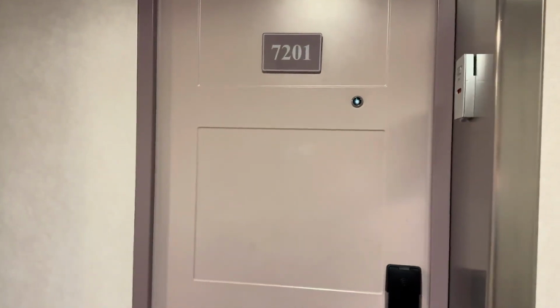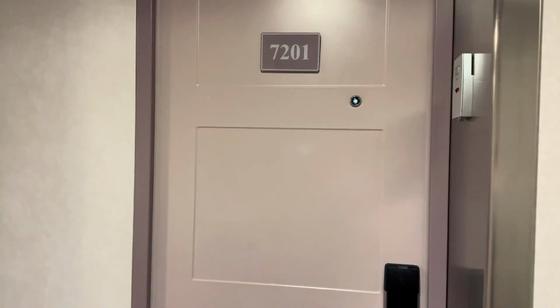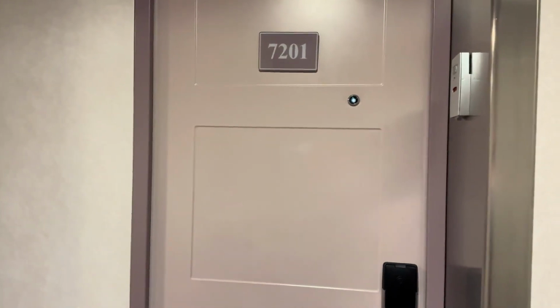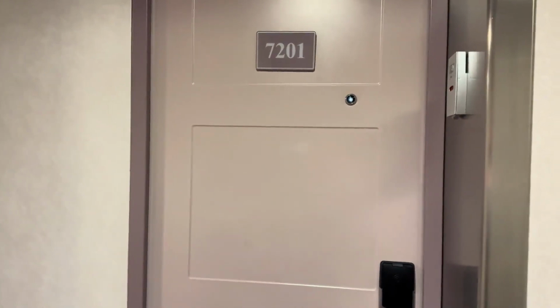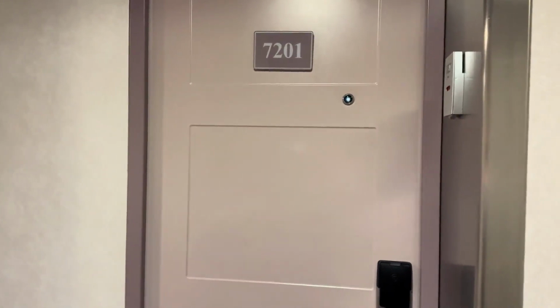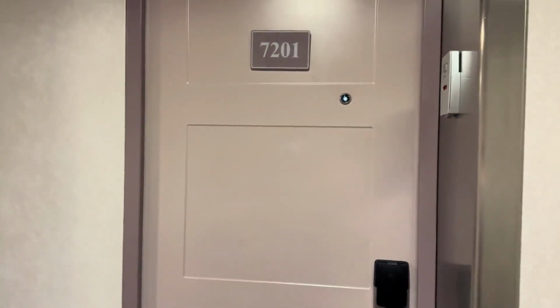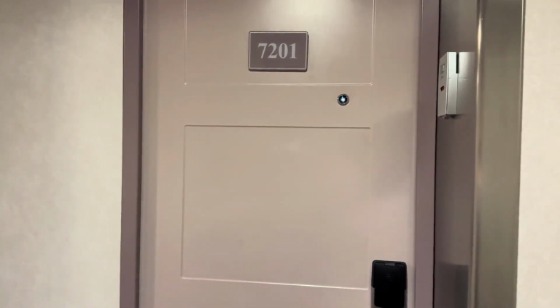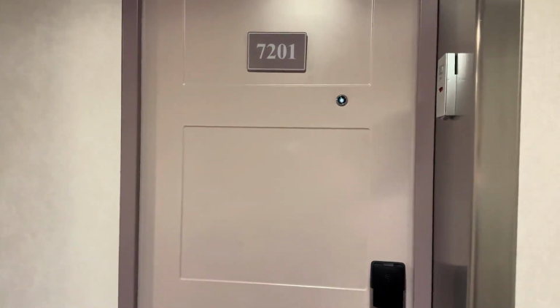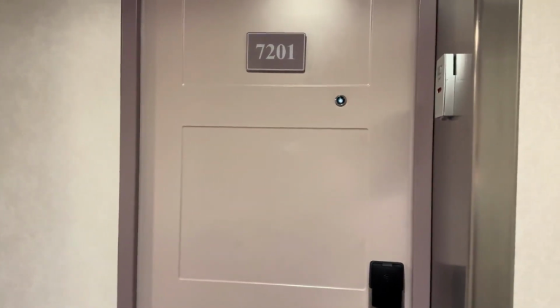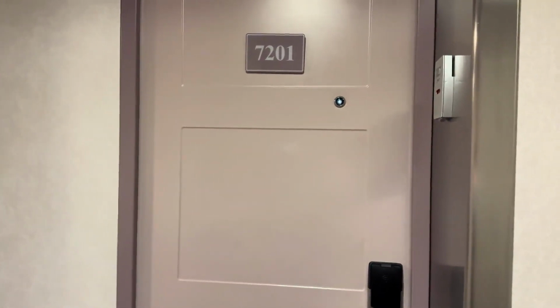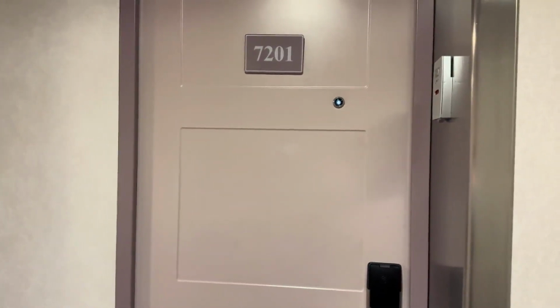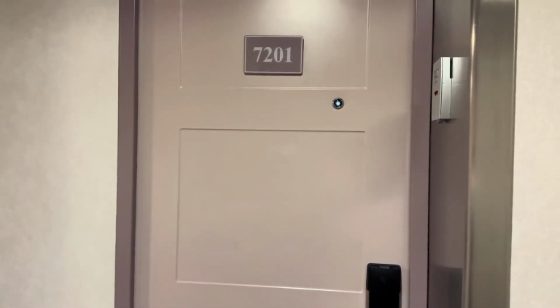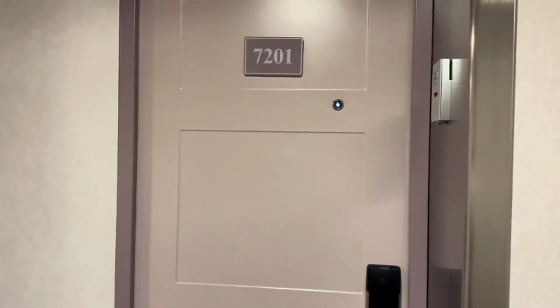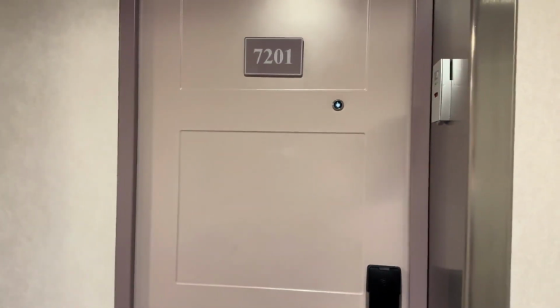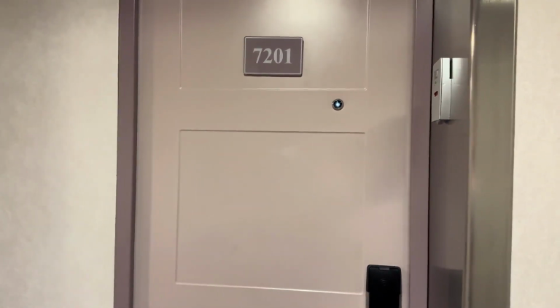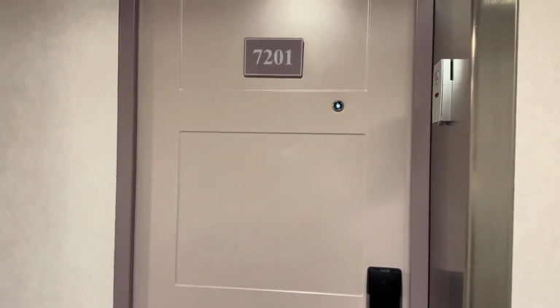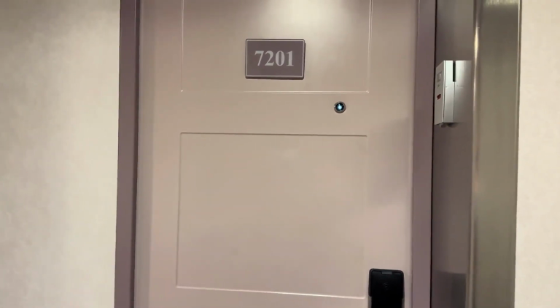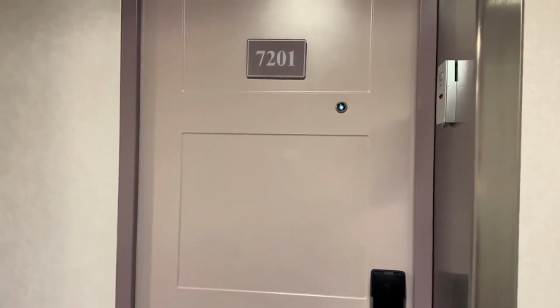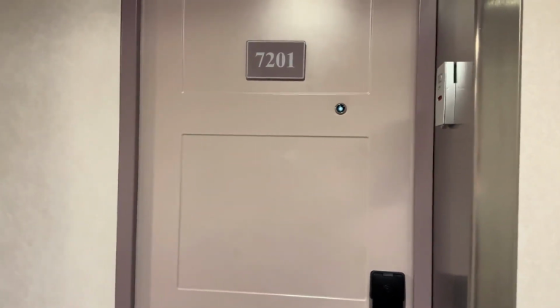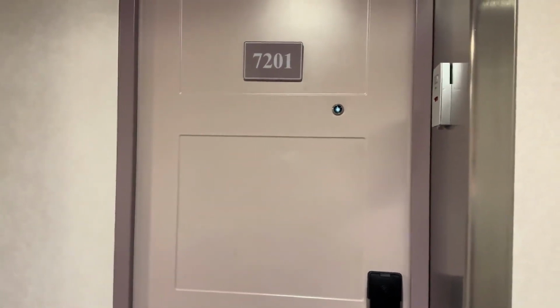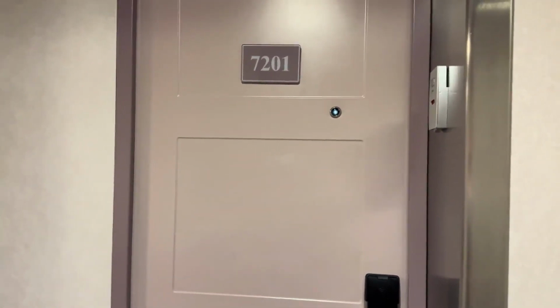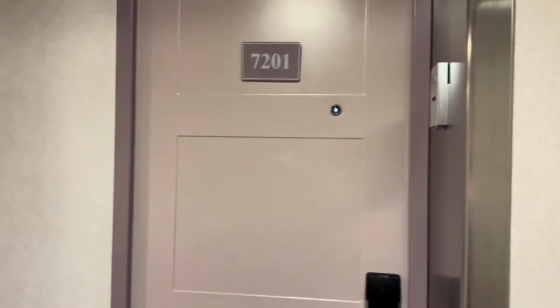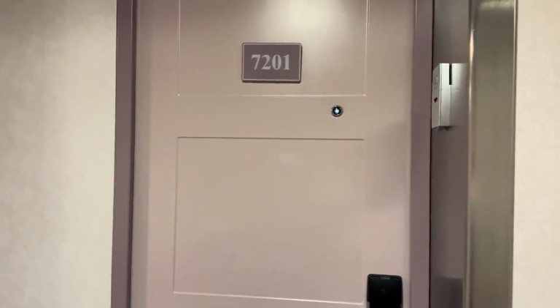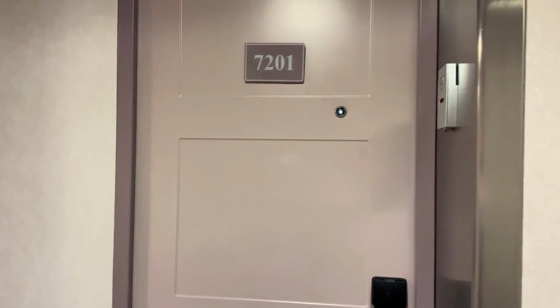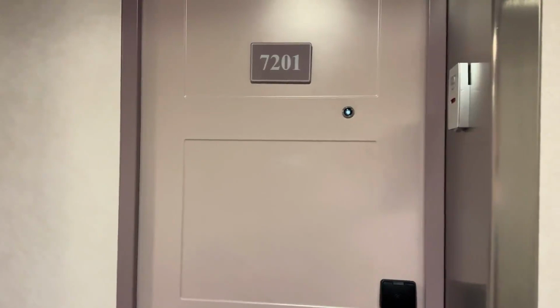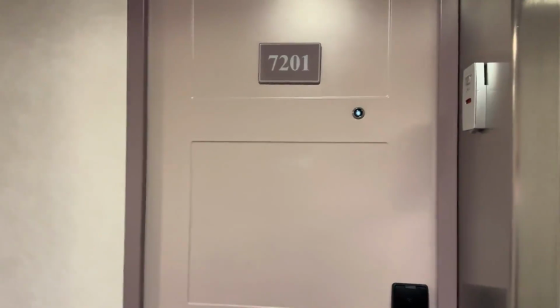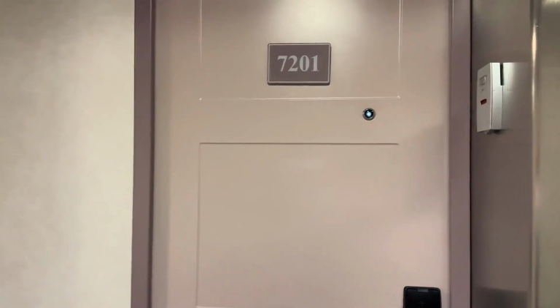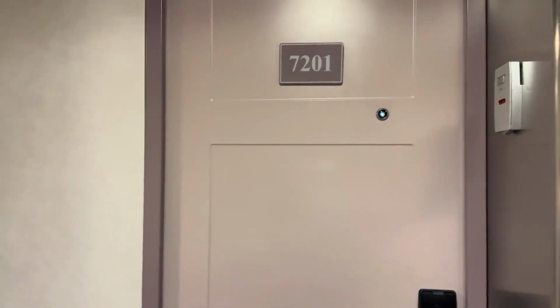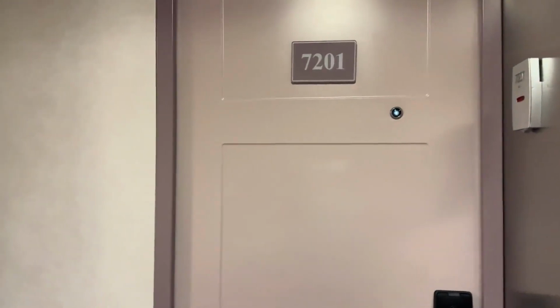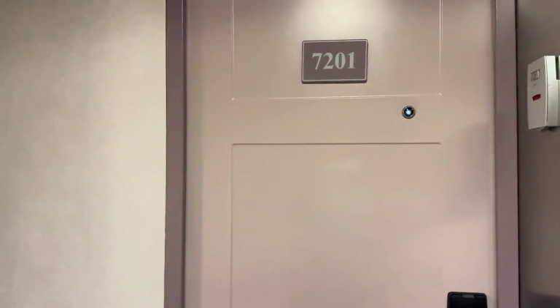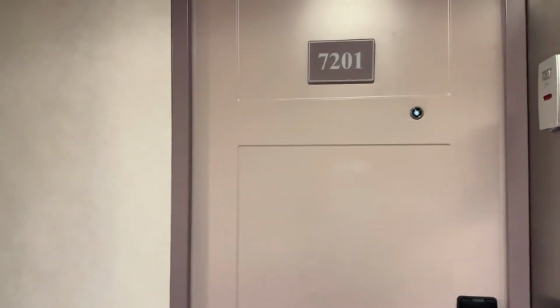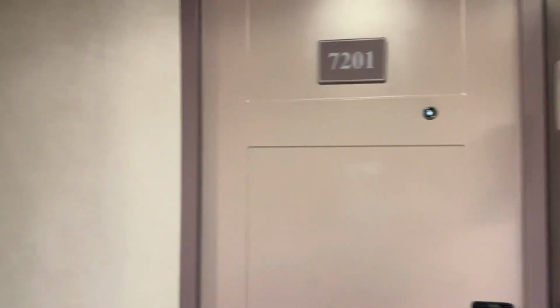Hello, this is a stateroom tour of 7201 on Norwegian Sky.